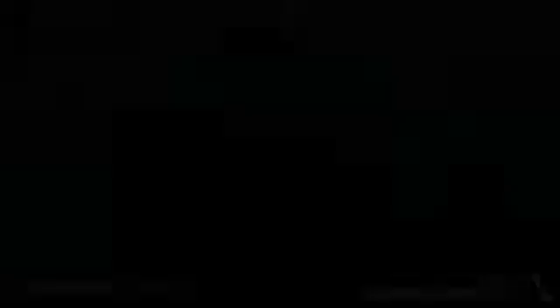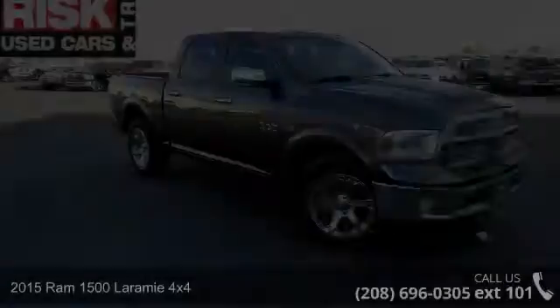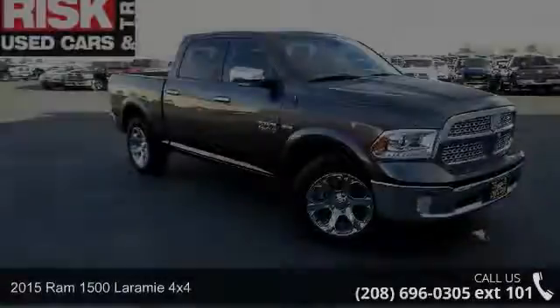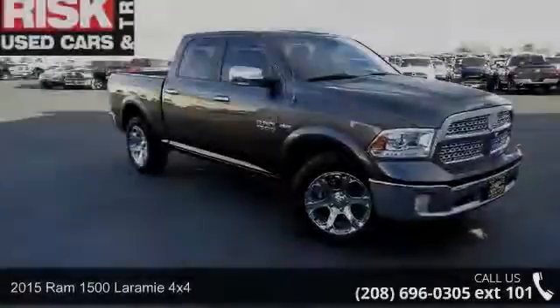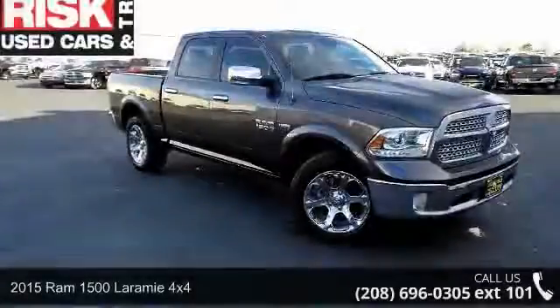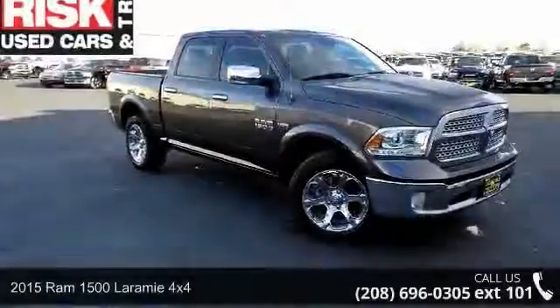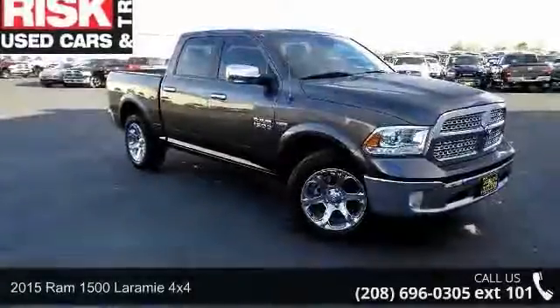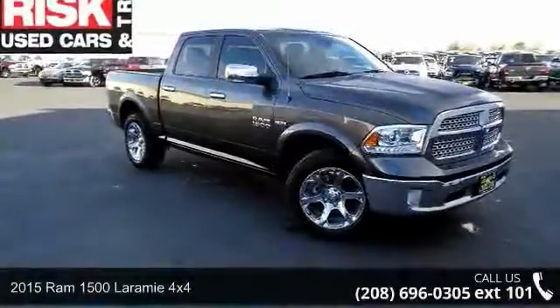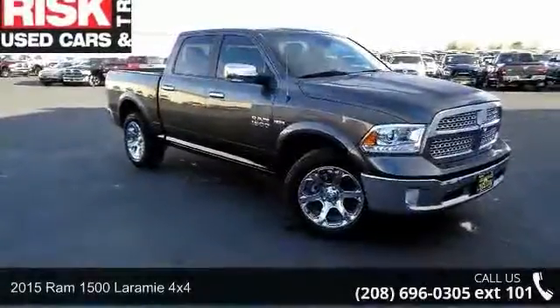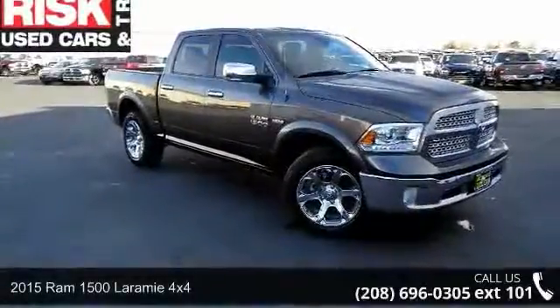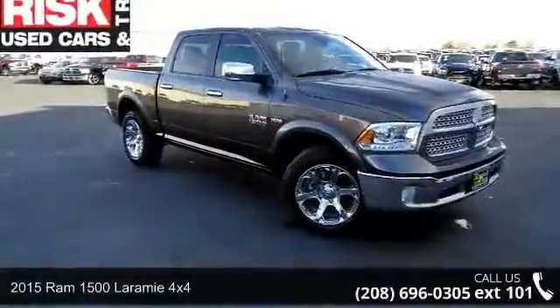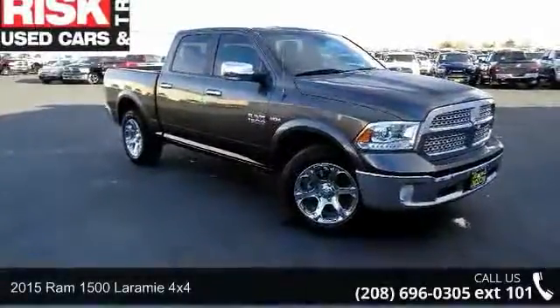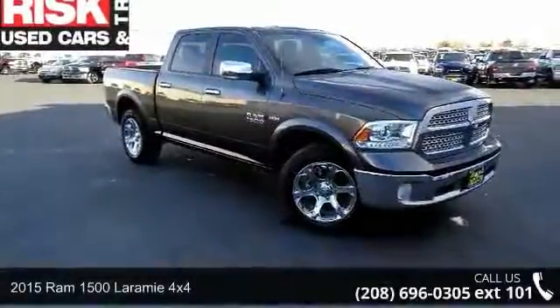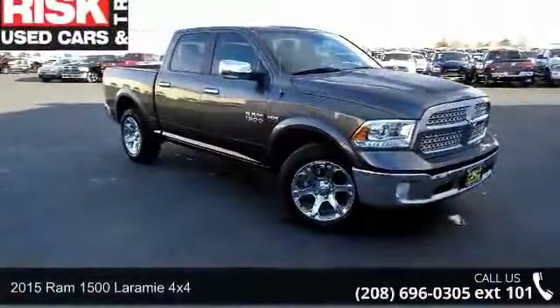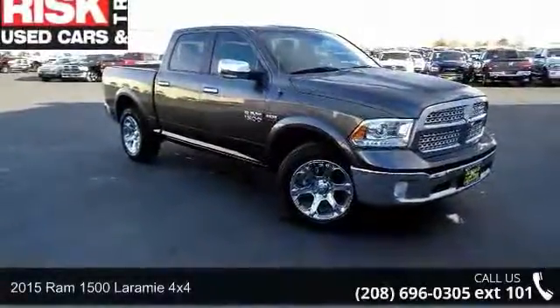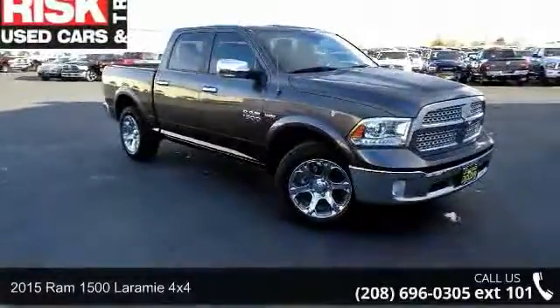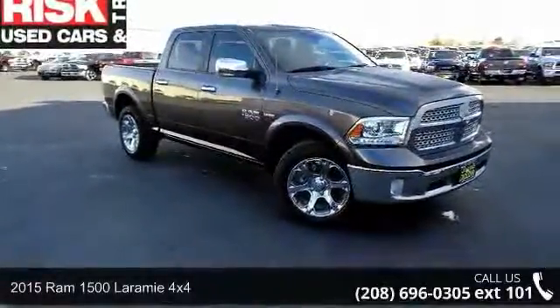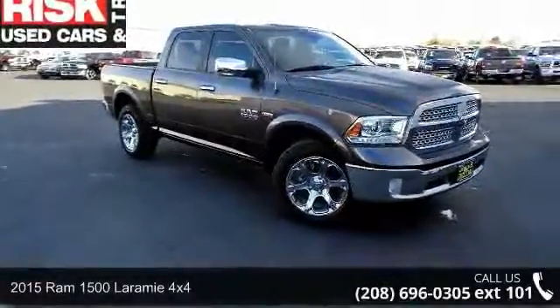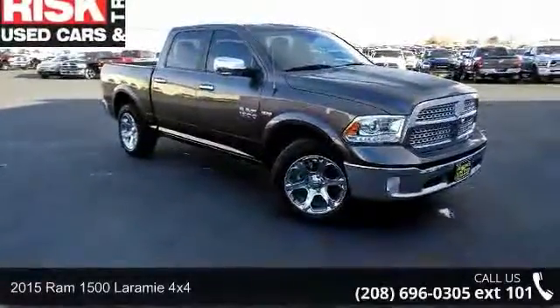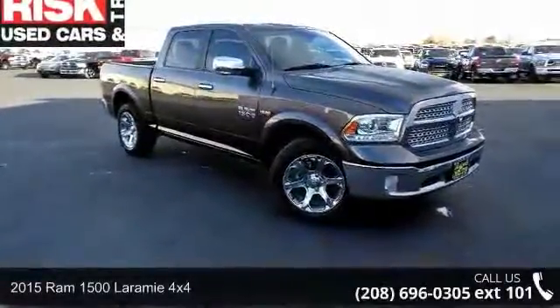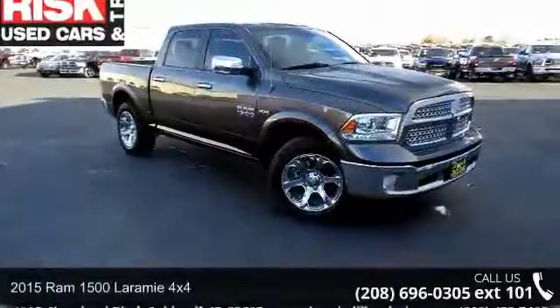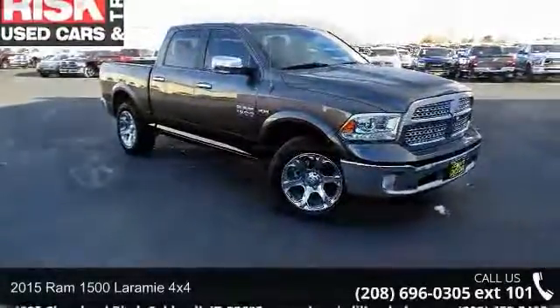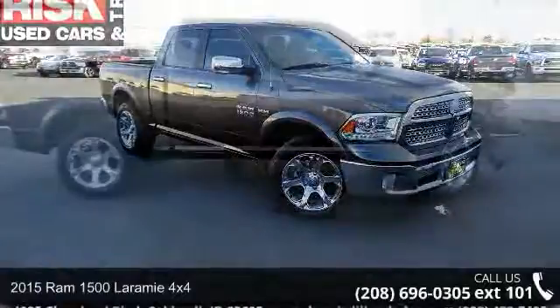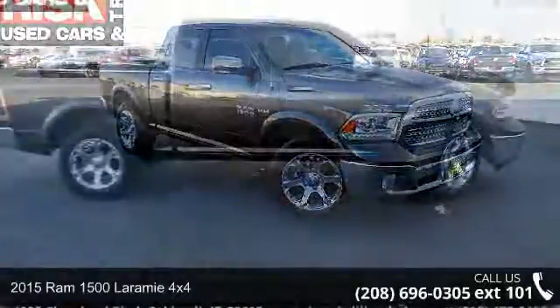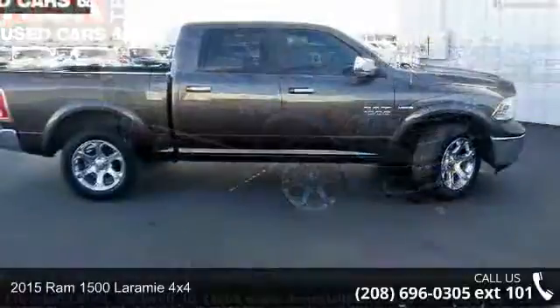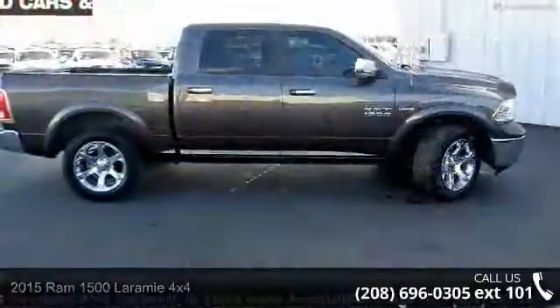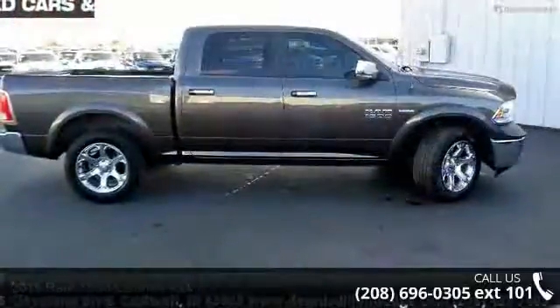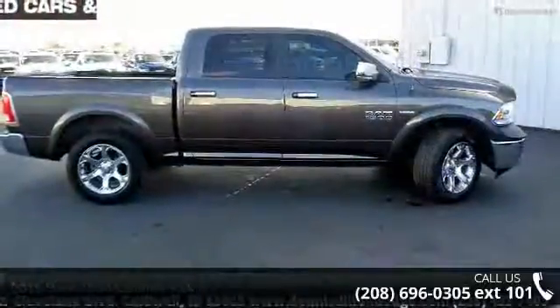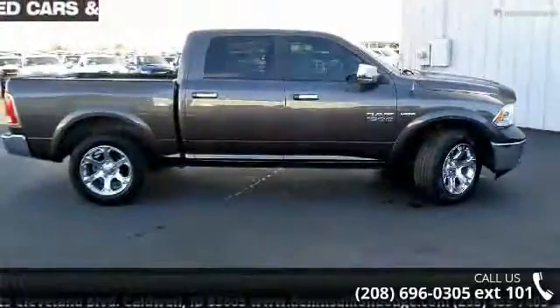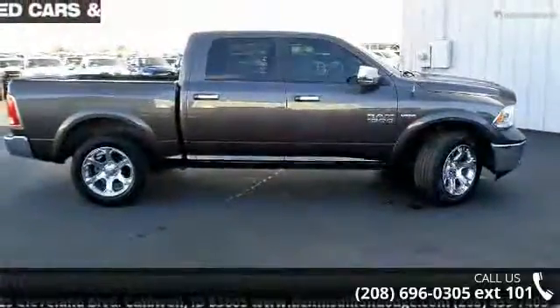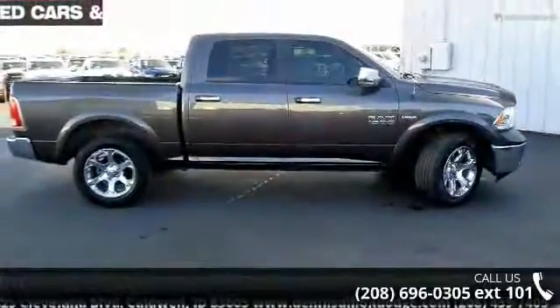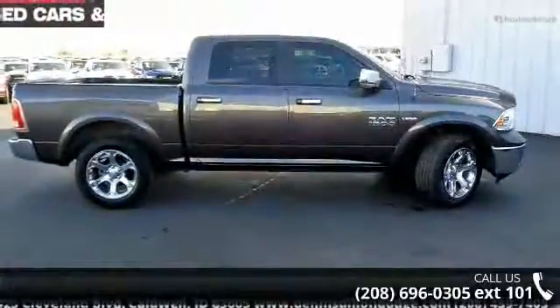Arrive in style with this 2015 RAM 1500. If you are looking for a first-rate auto, this one could be yours today.